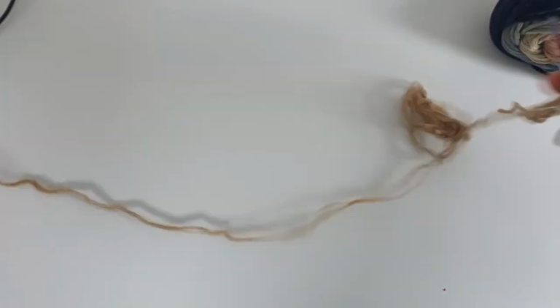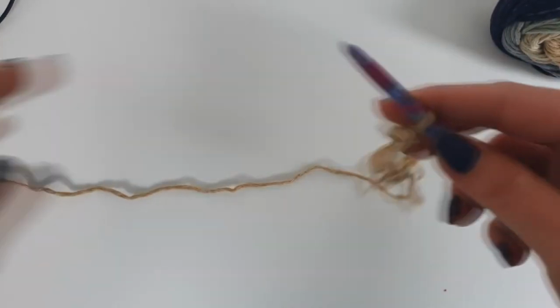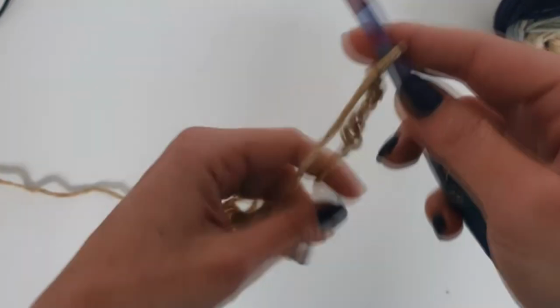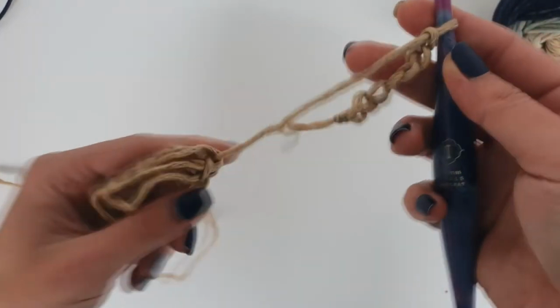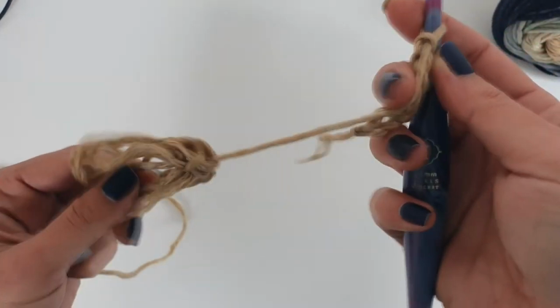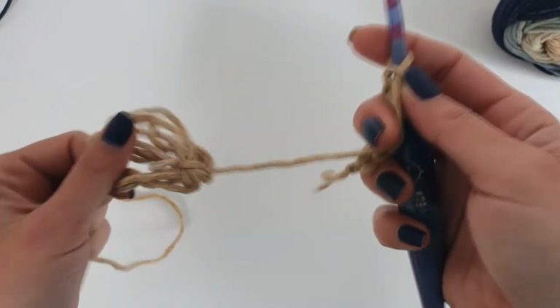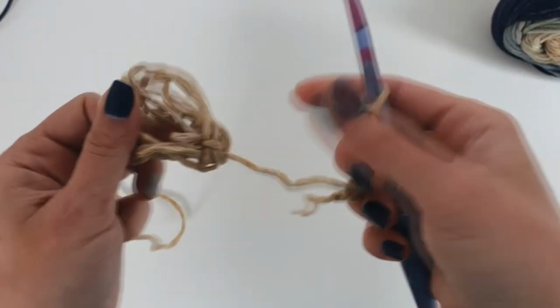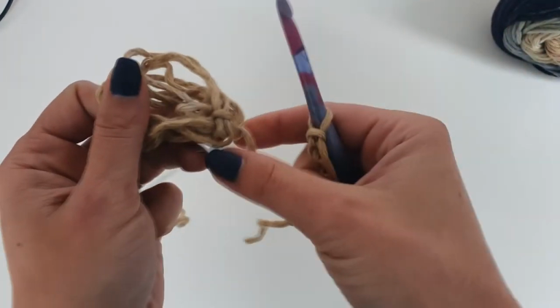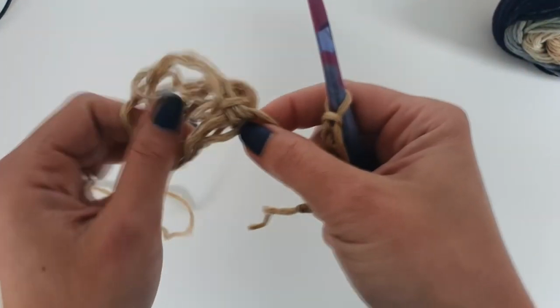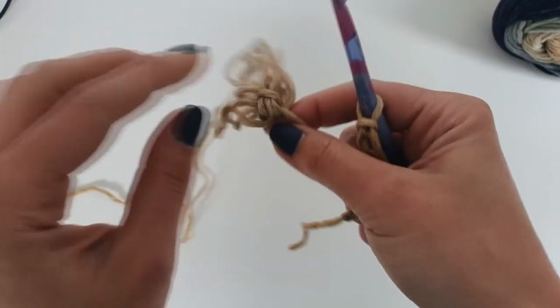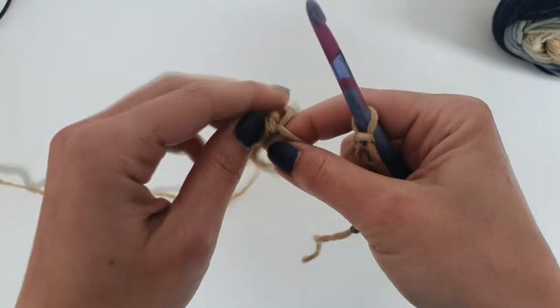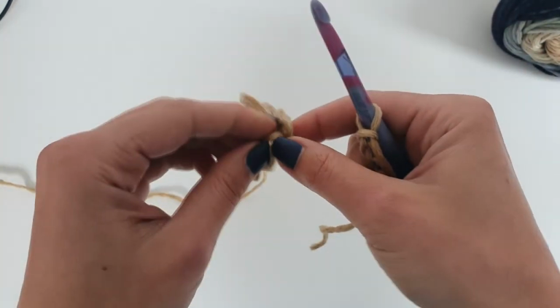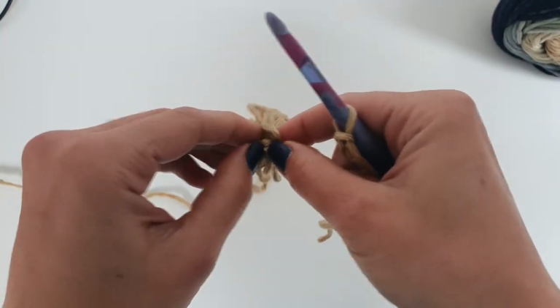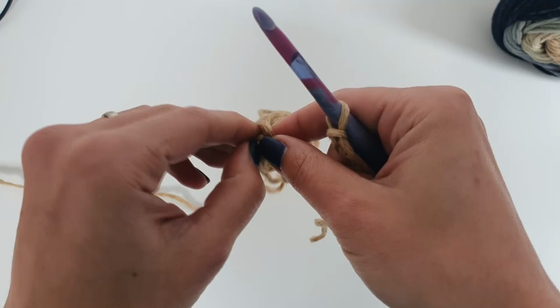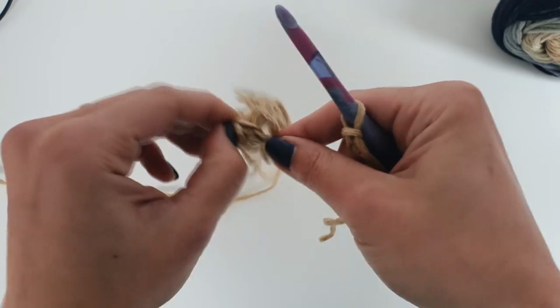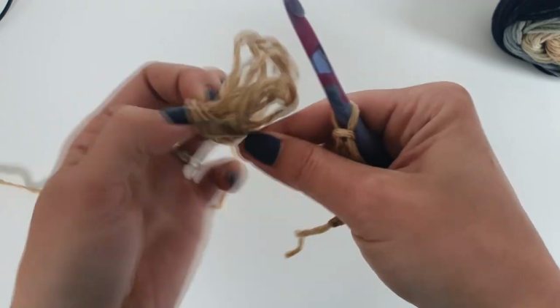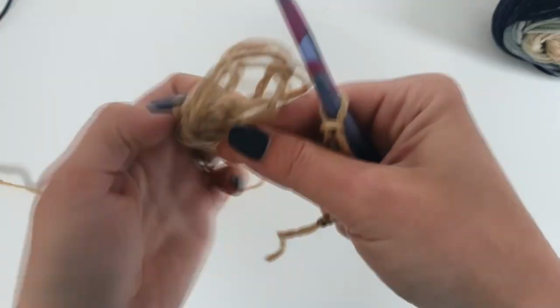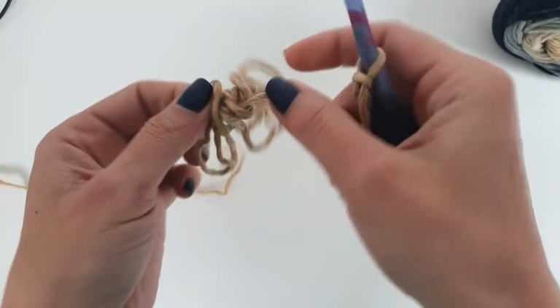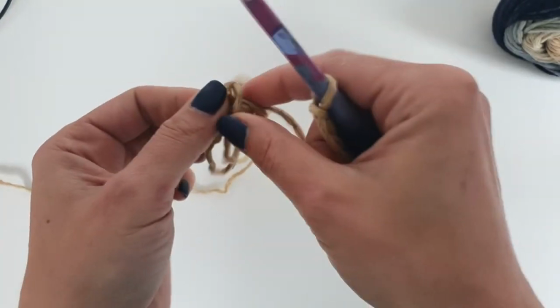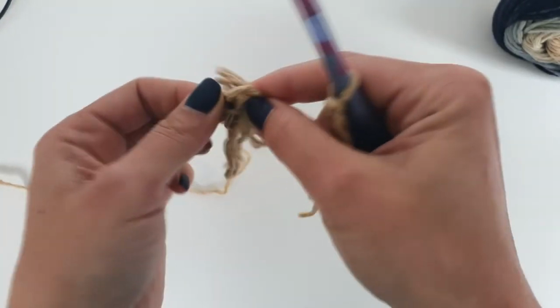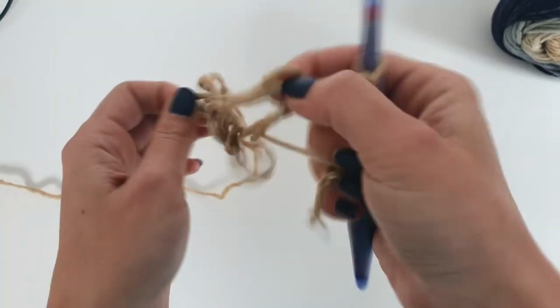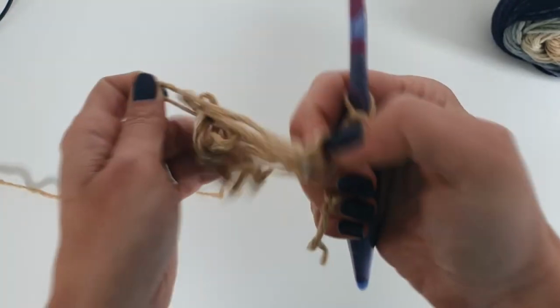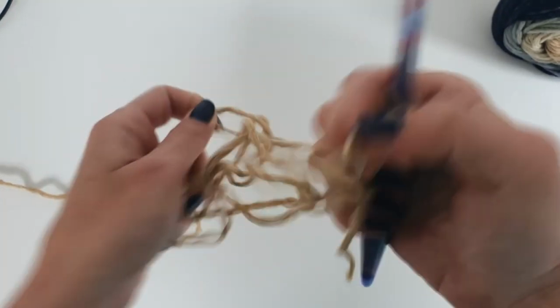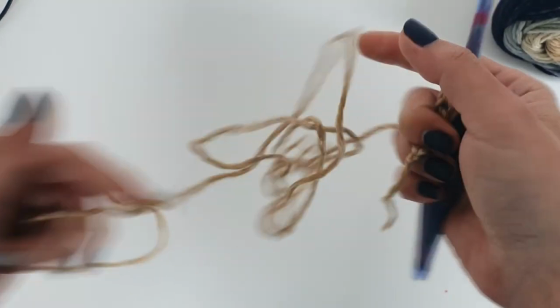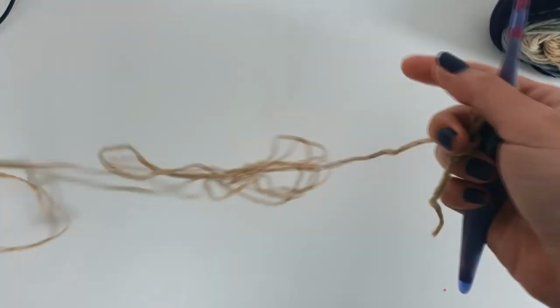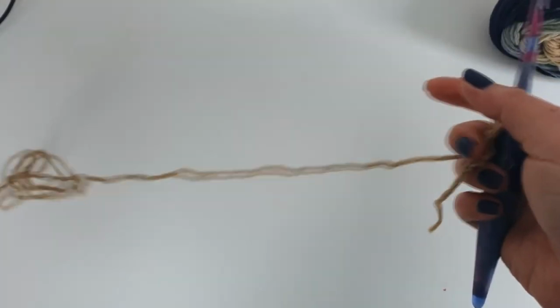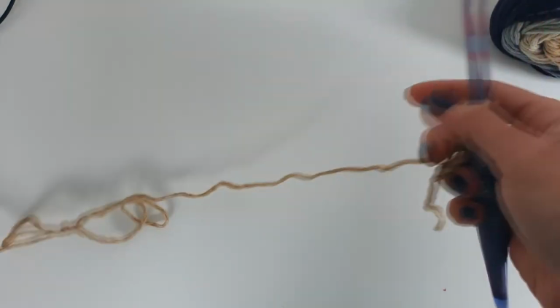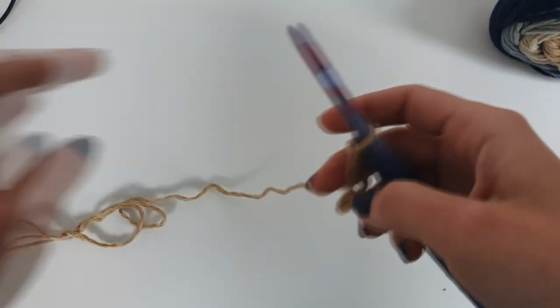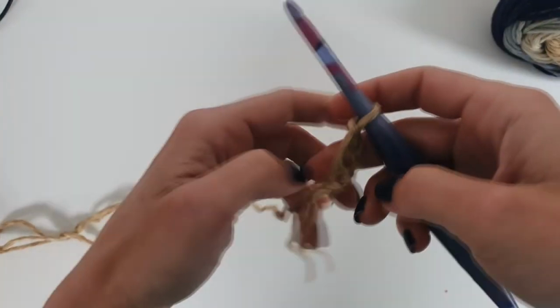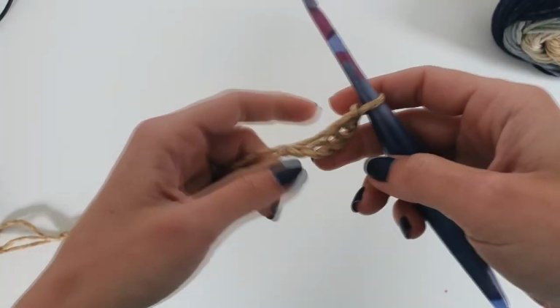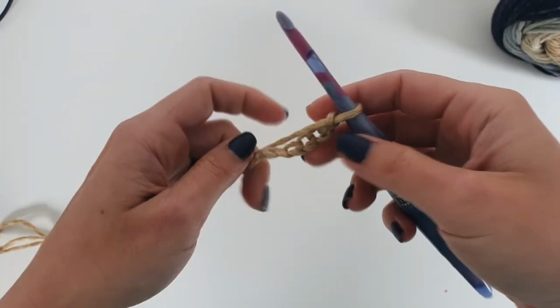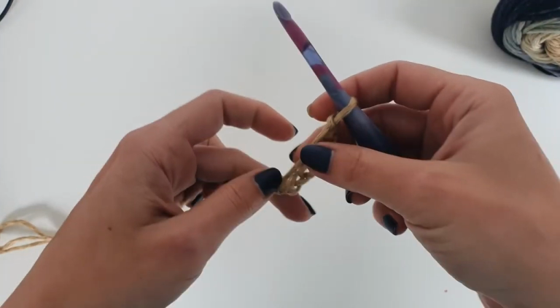Now I will start by chaining 133 stitches.